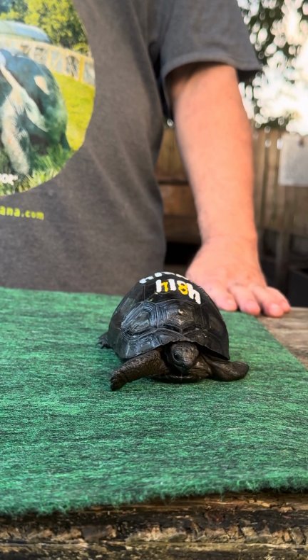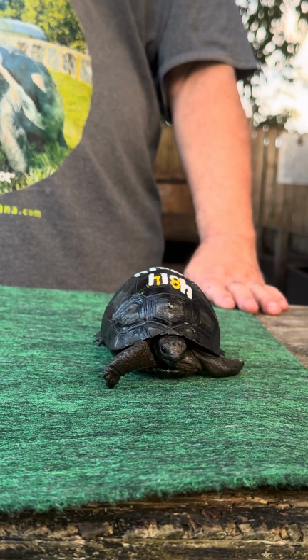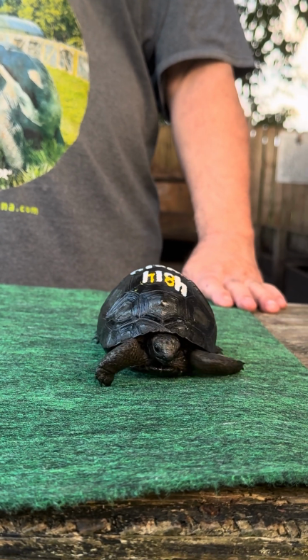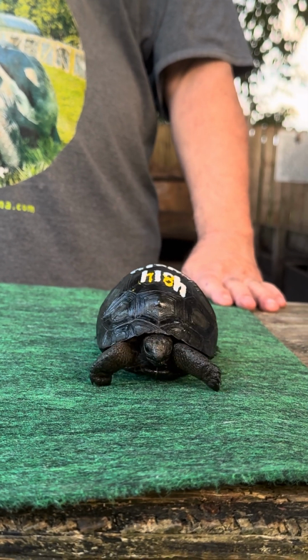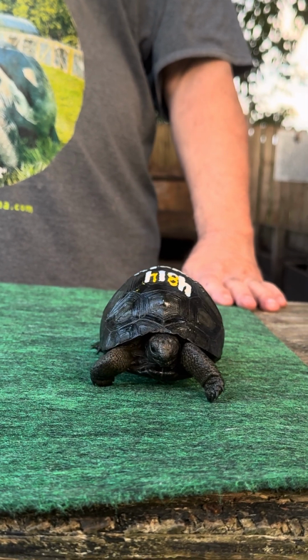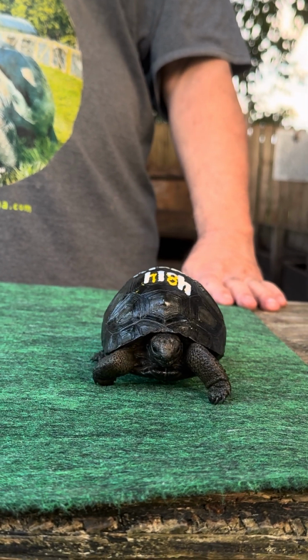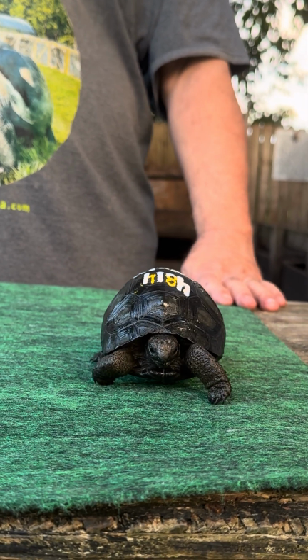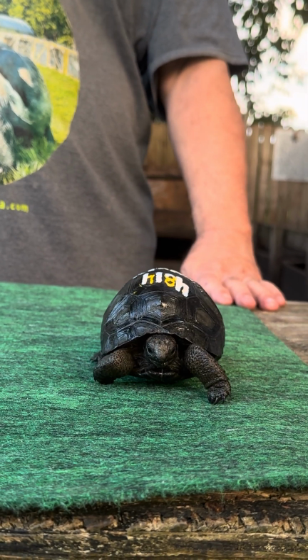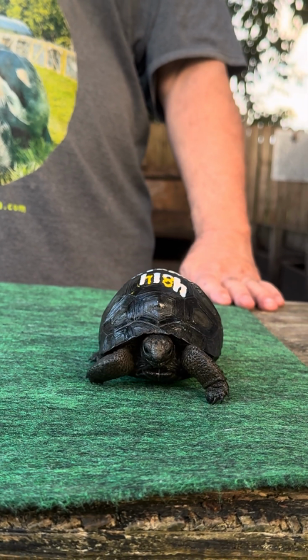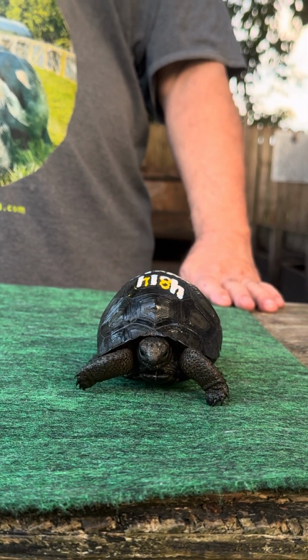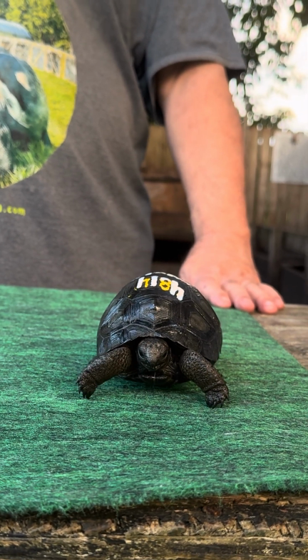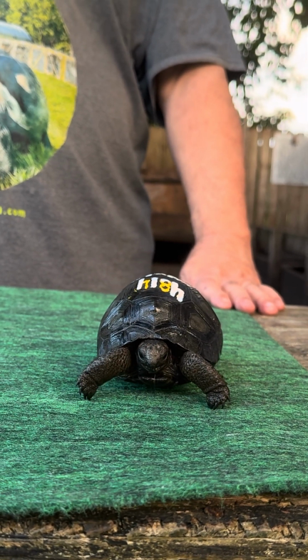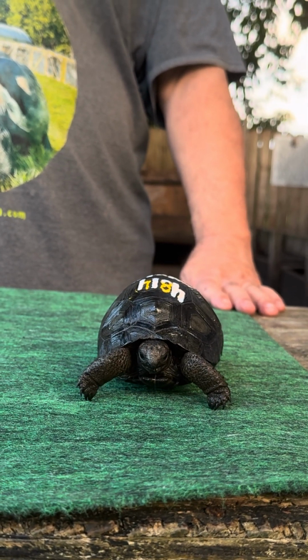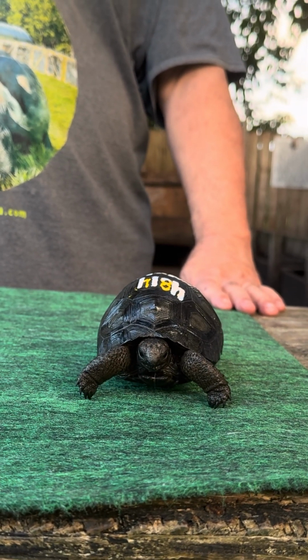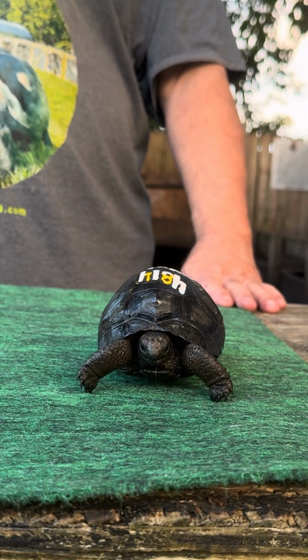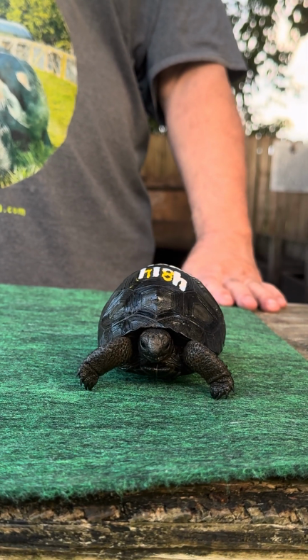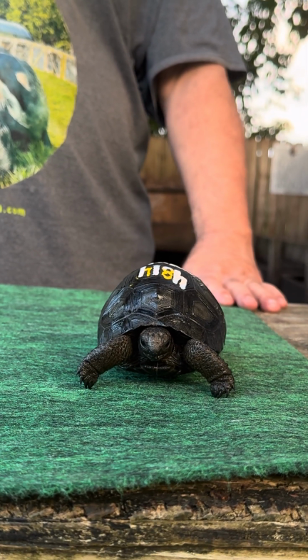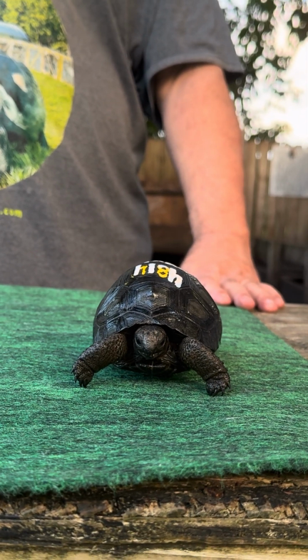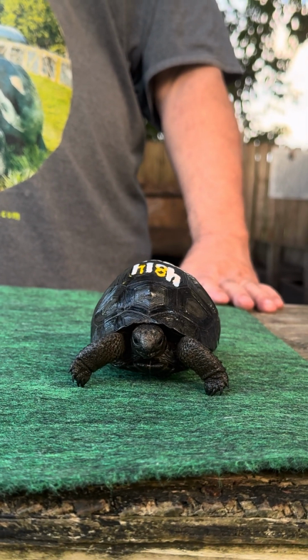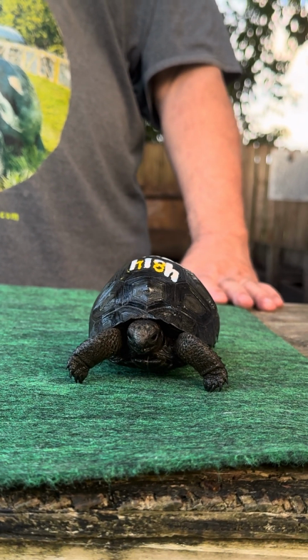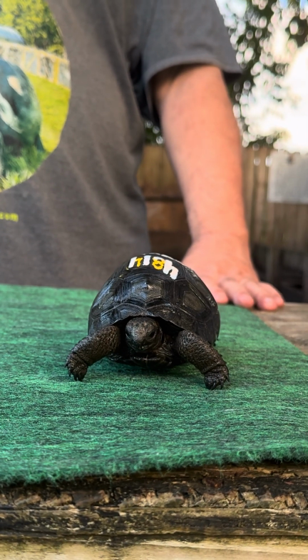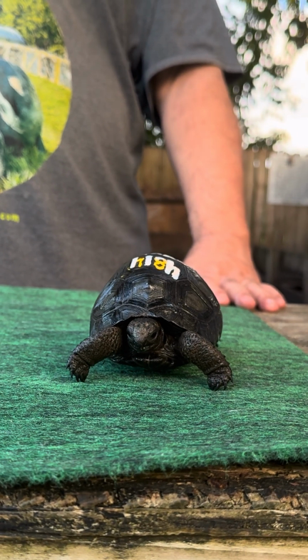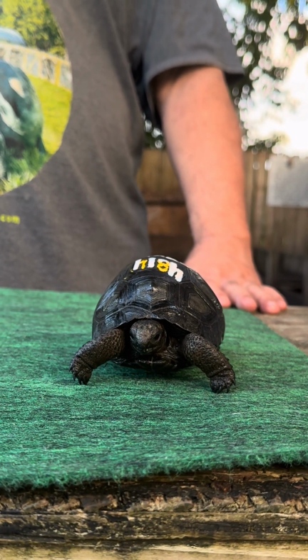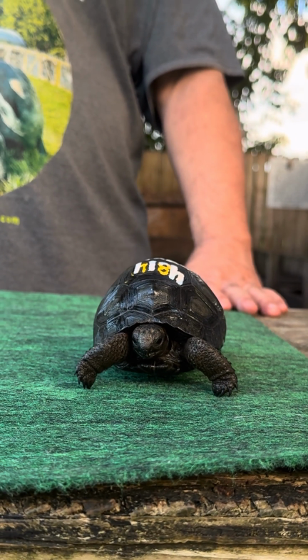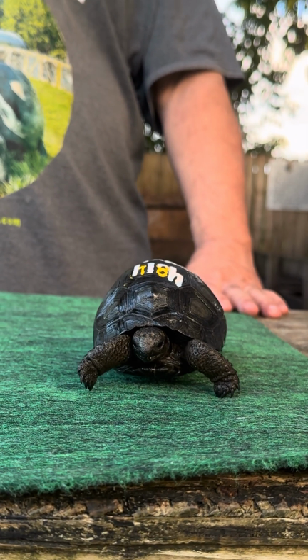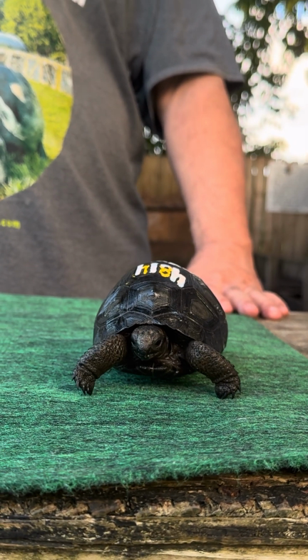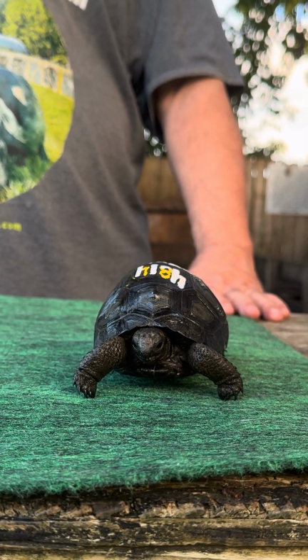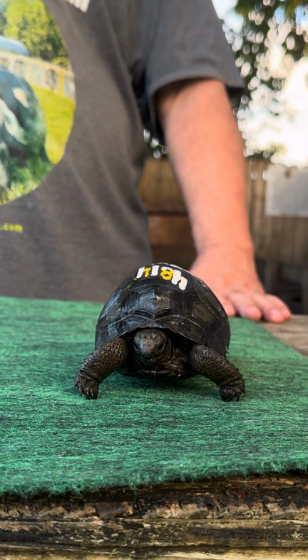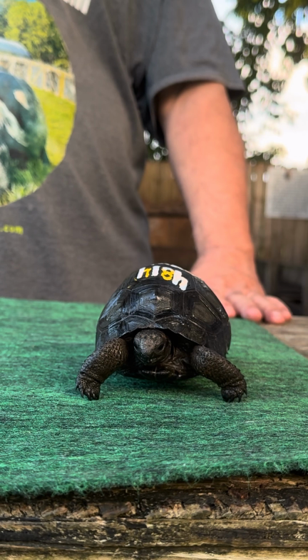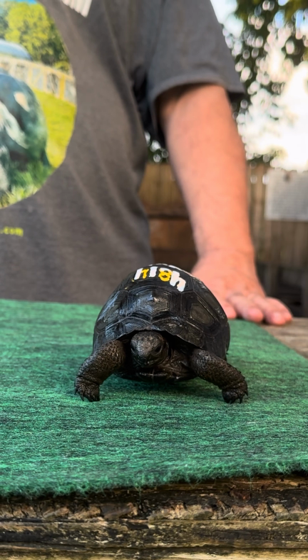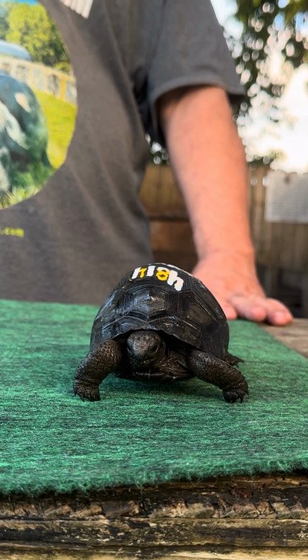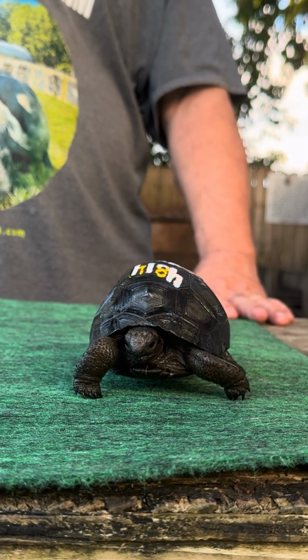He's not crazy. He's not scared. He's not hiding. He's a nice looking tortoise.